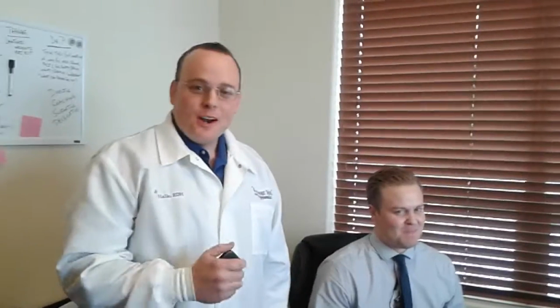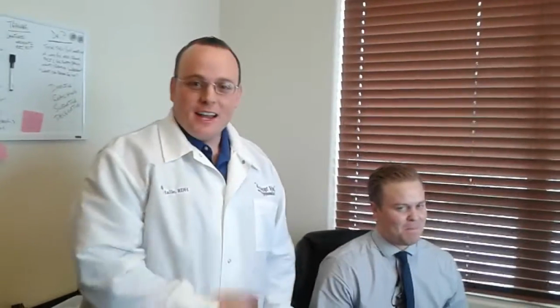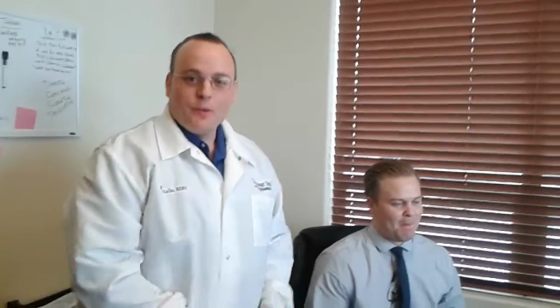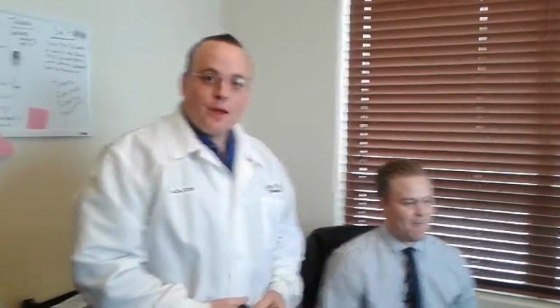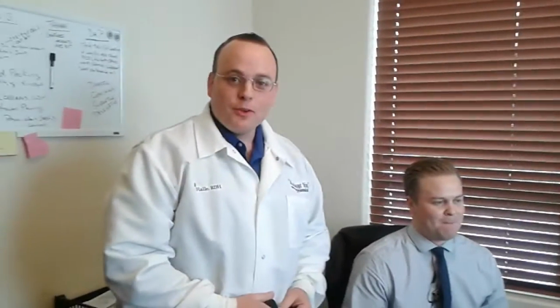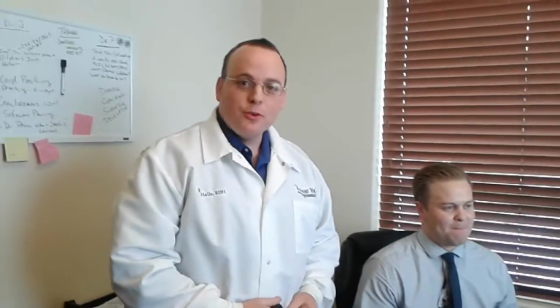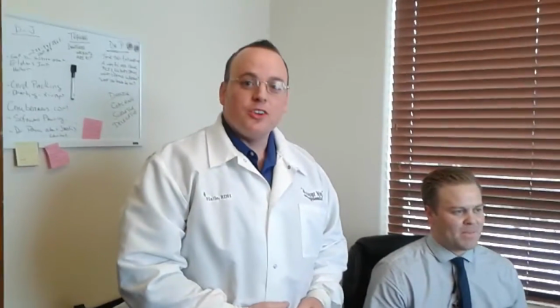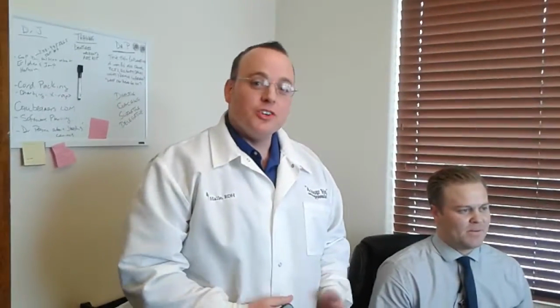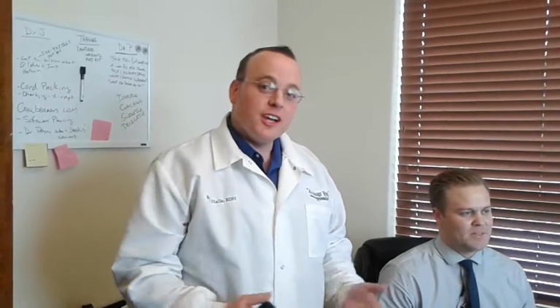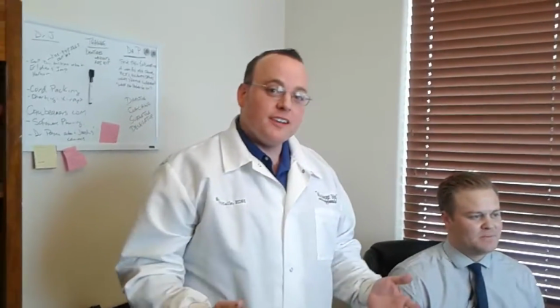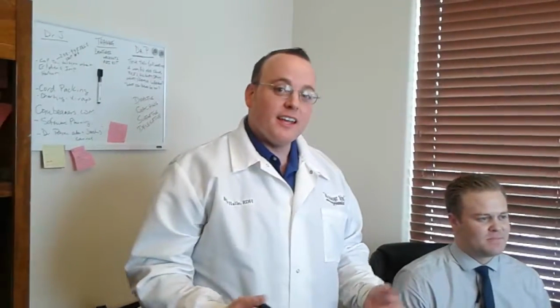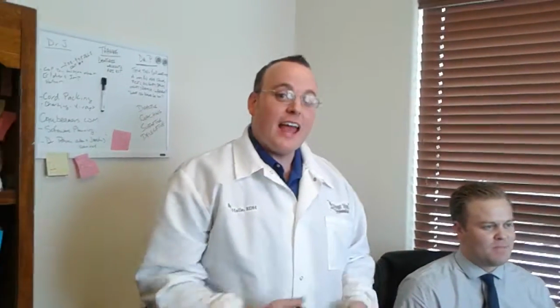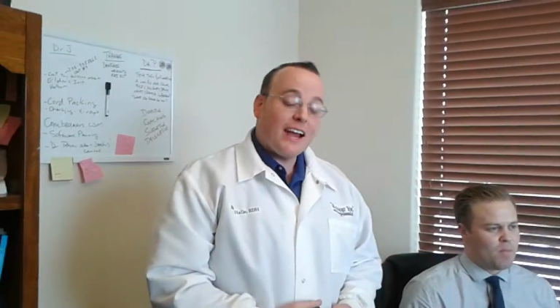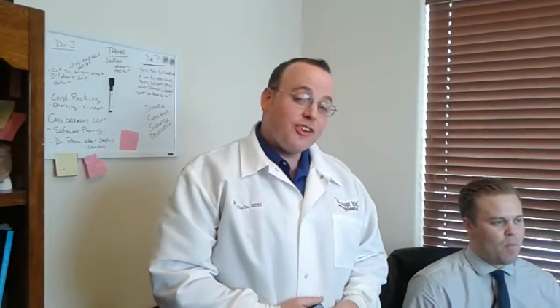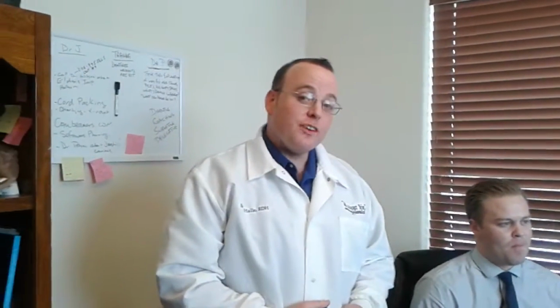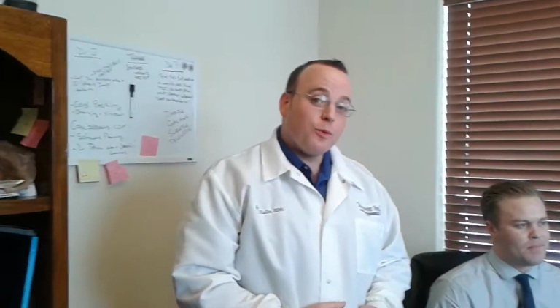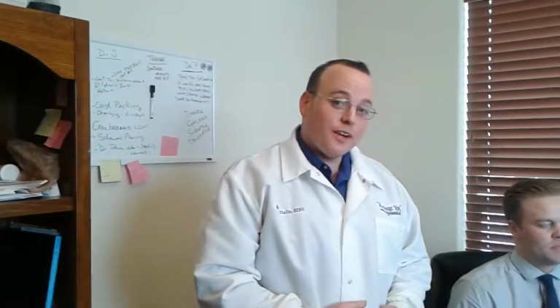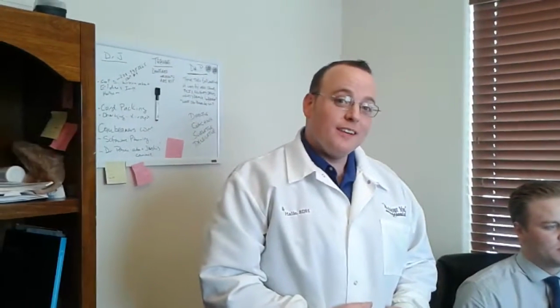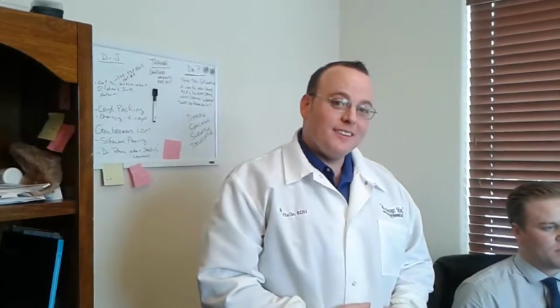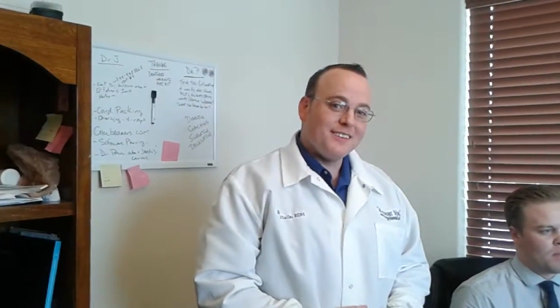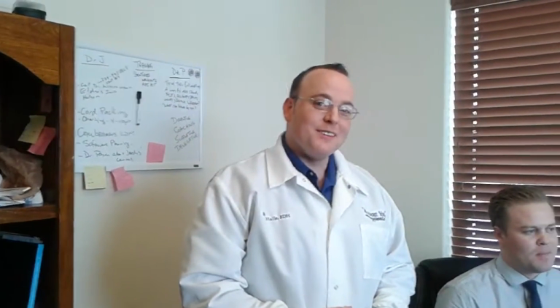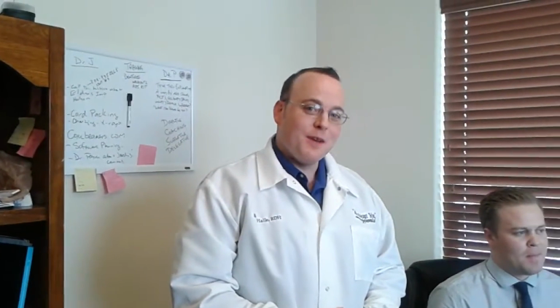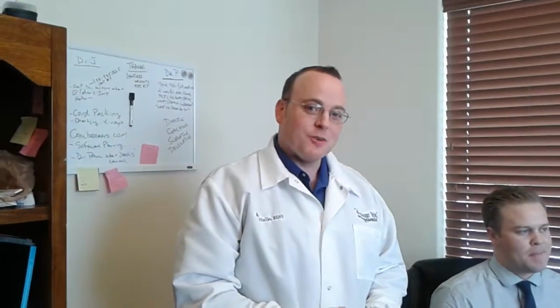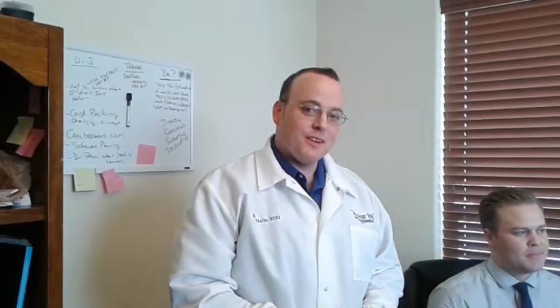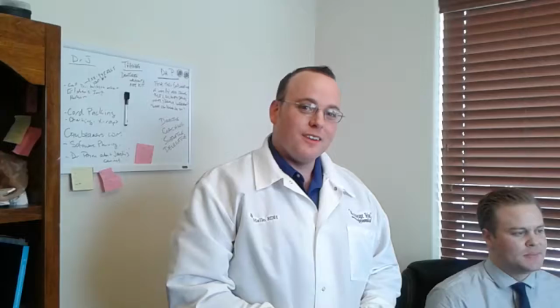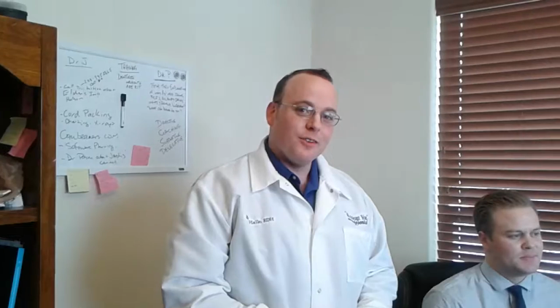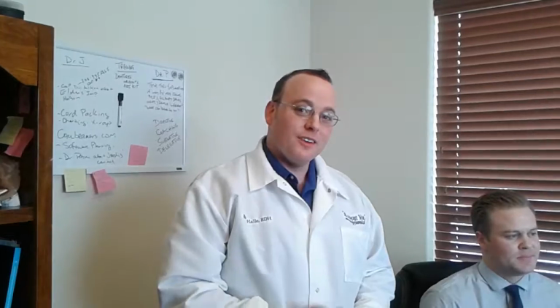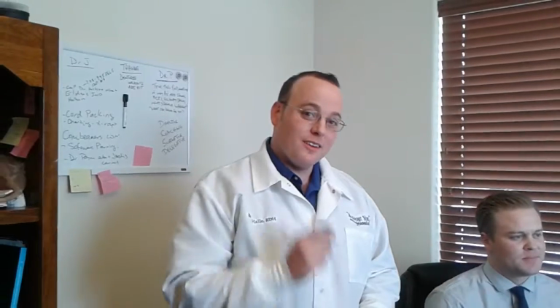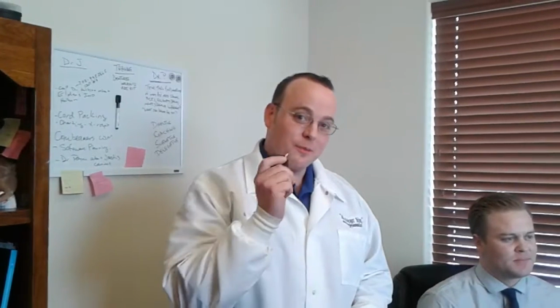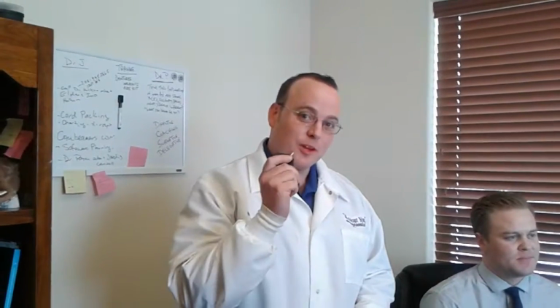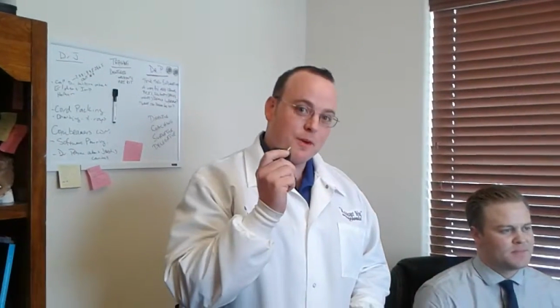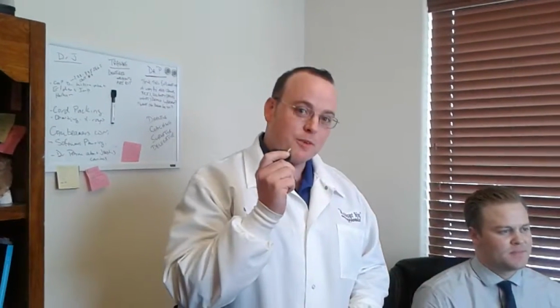Brian Howley with Epic Loops showing you how to take an accurate working distance measurement using a simple tape measure.